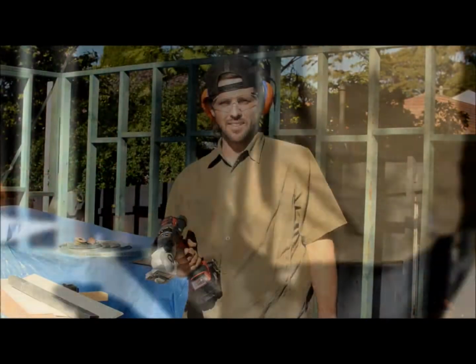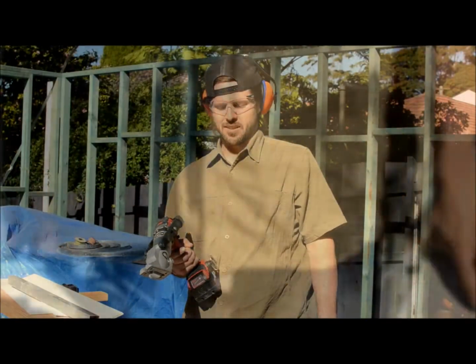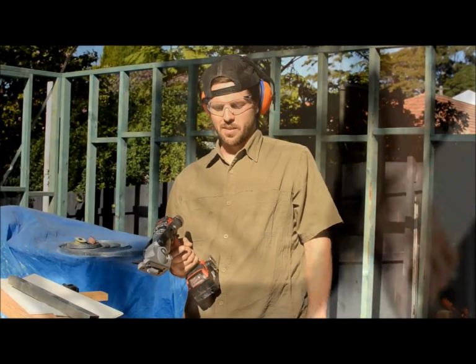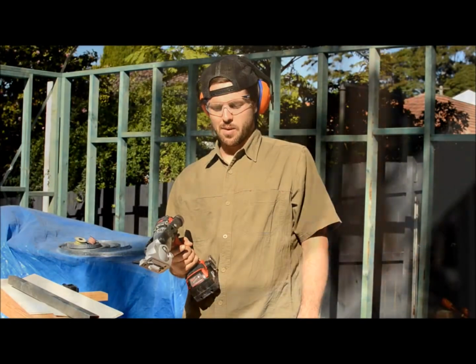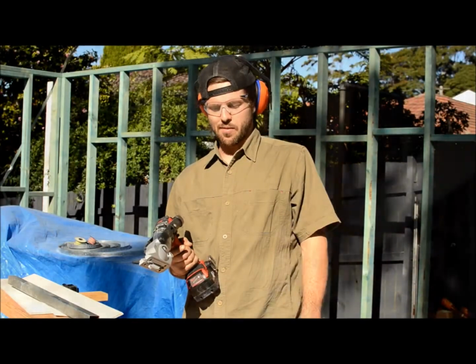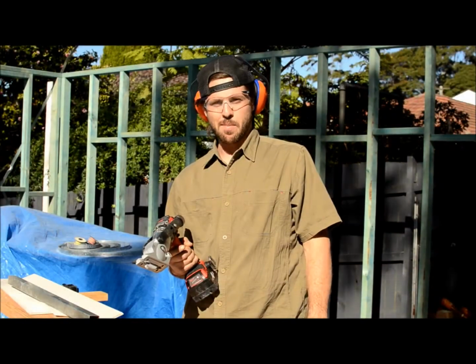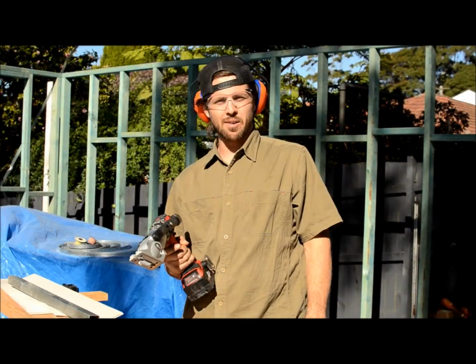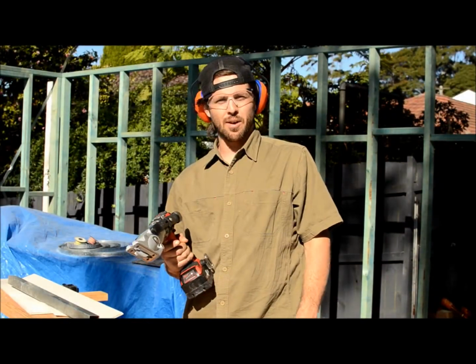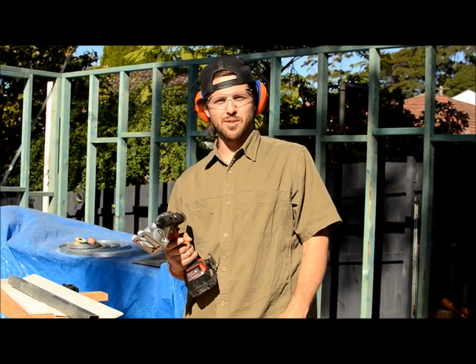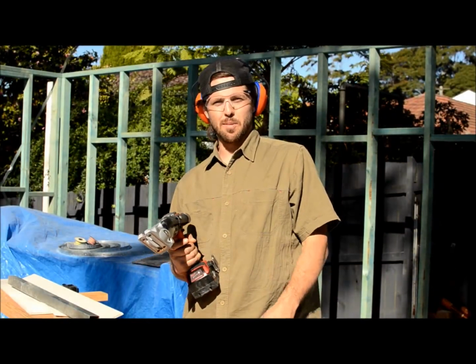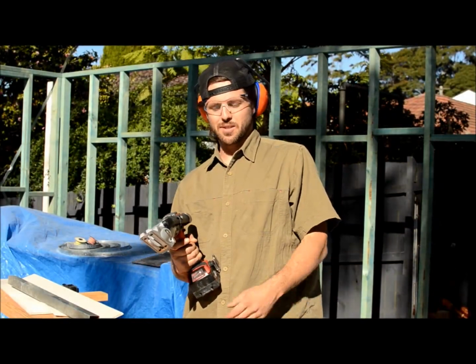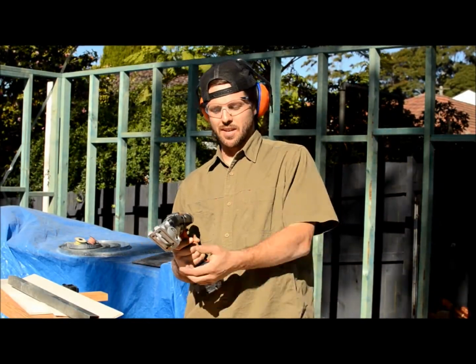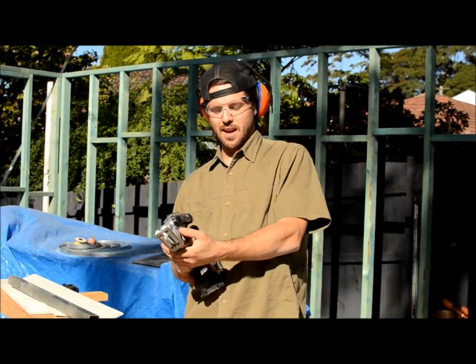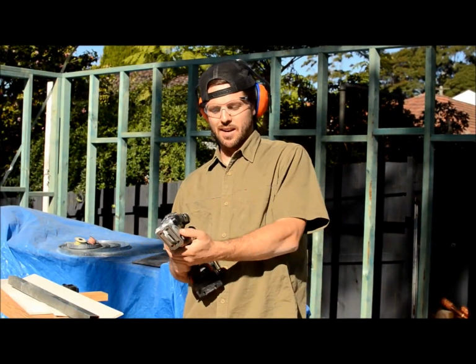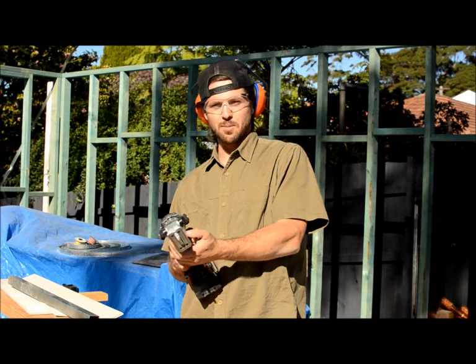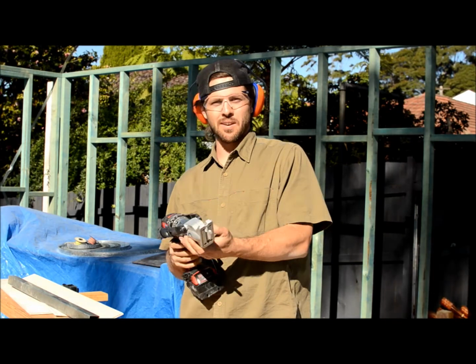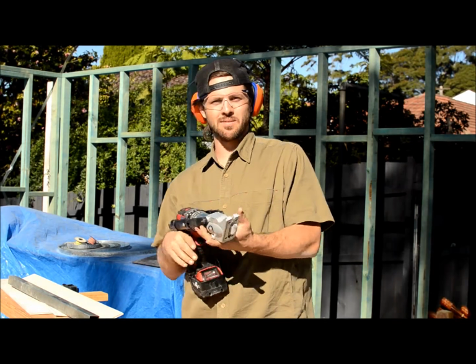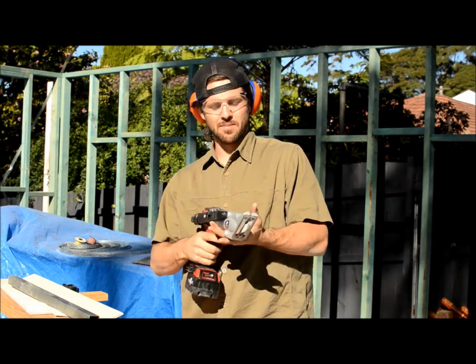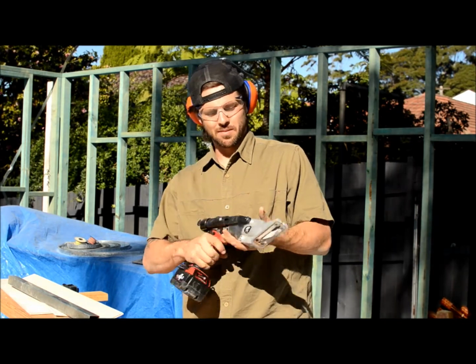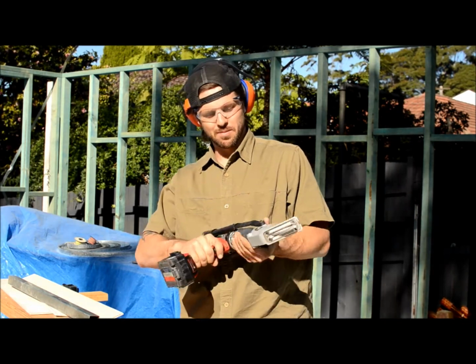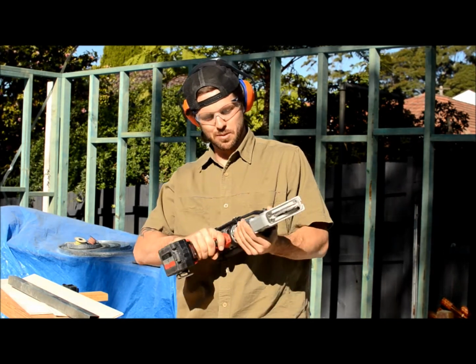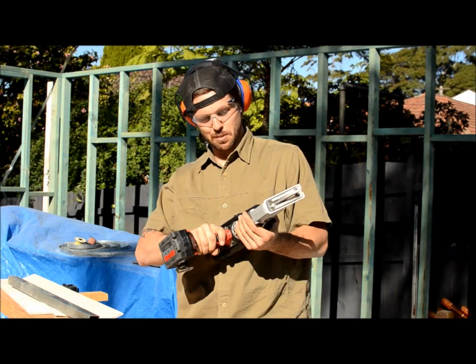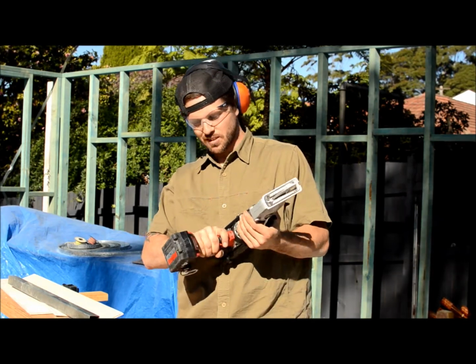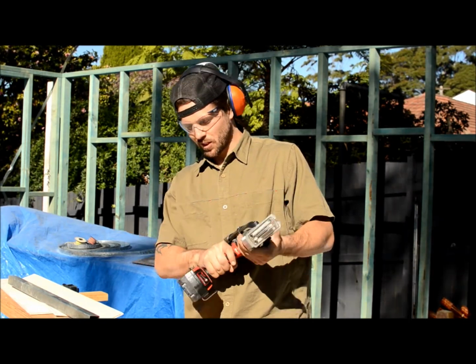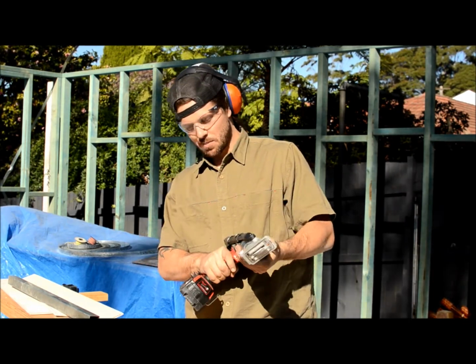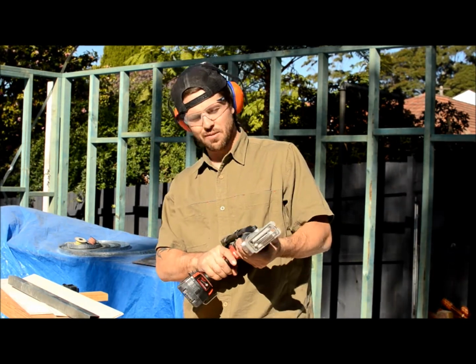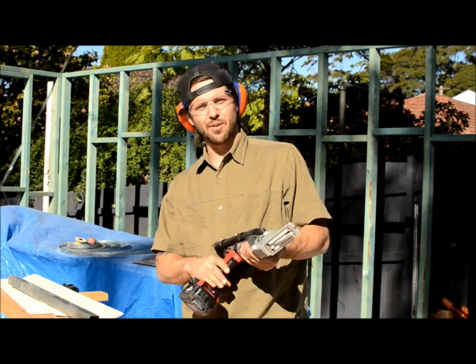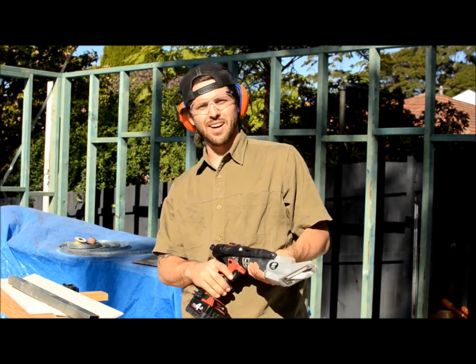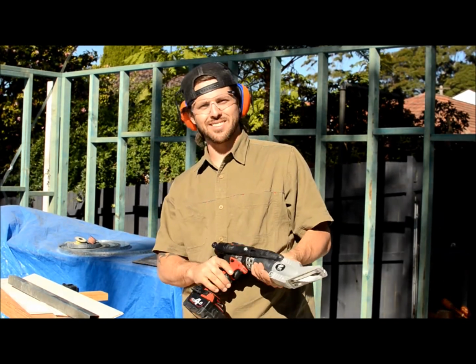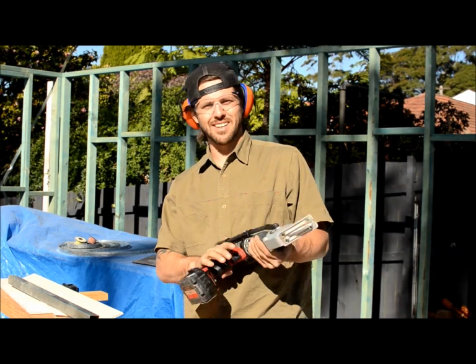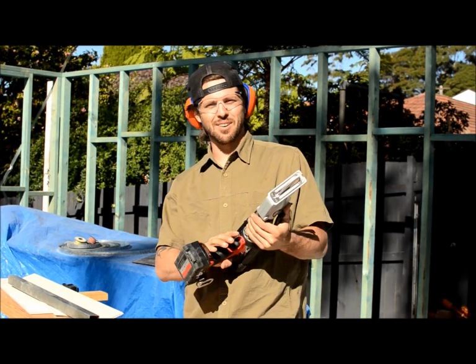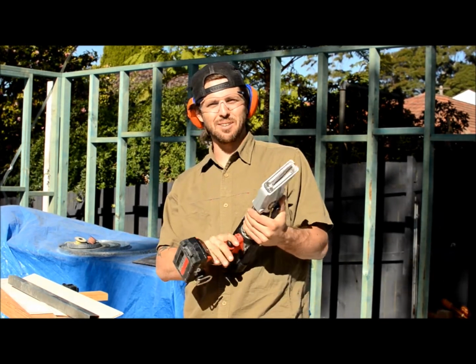Here we have the Malco Turbo Shears NS1, specifically made for slate tiles.